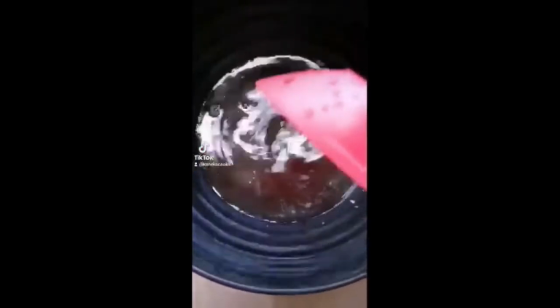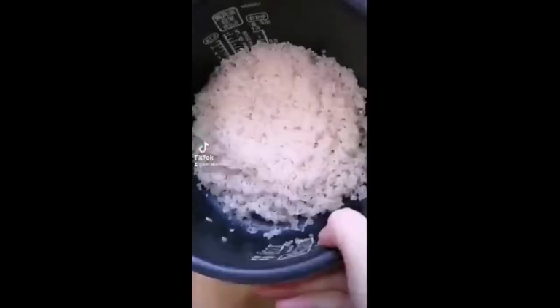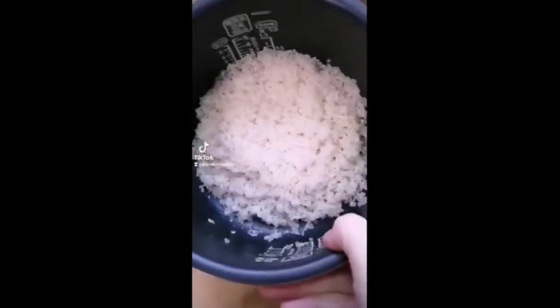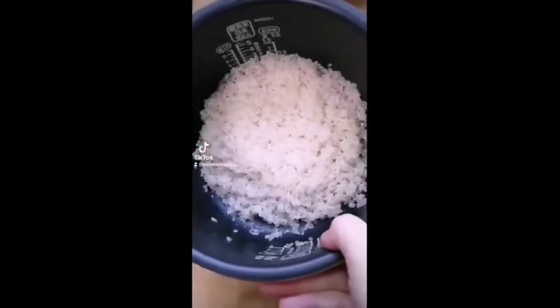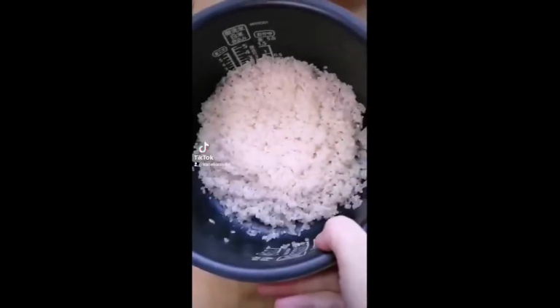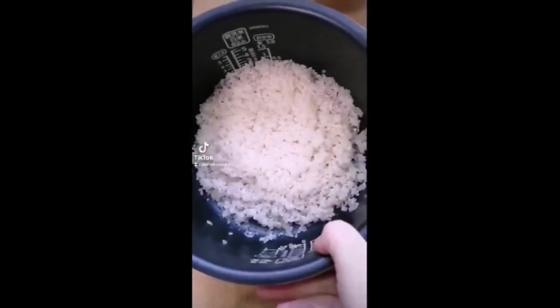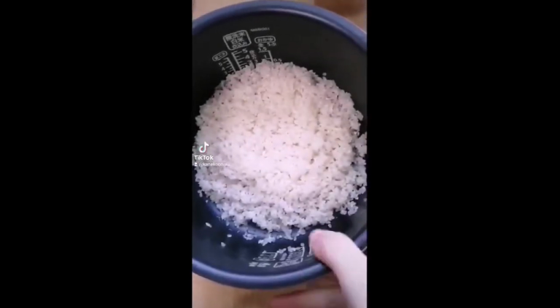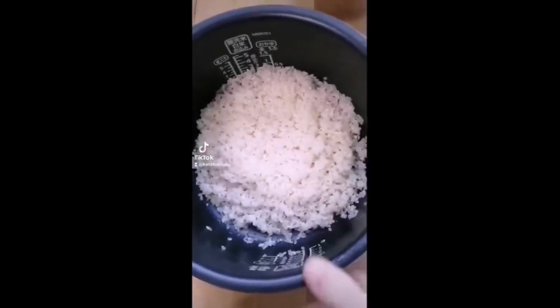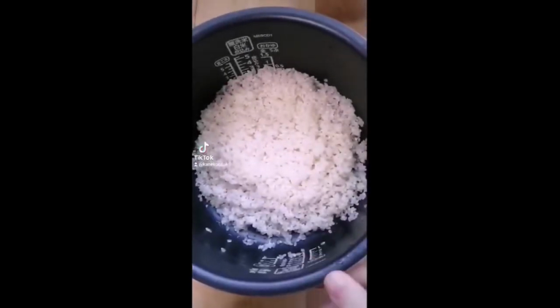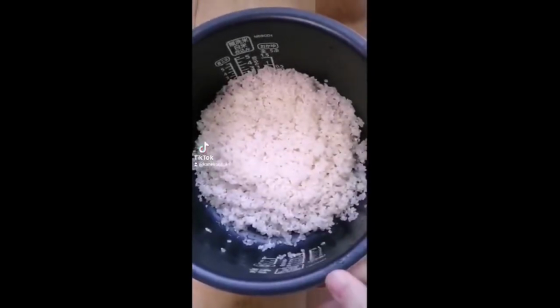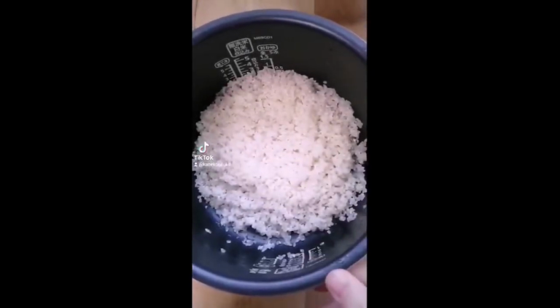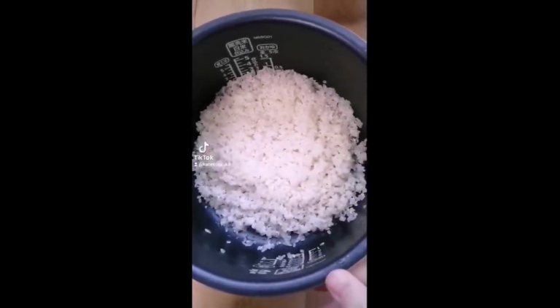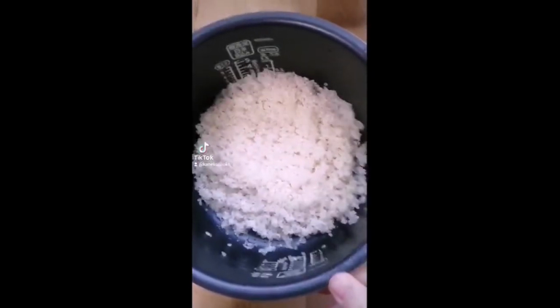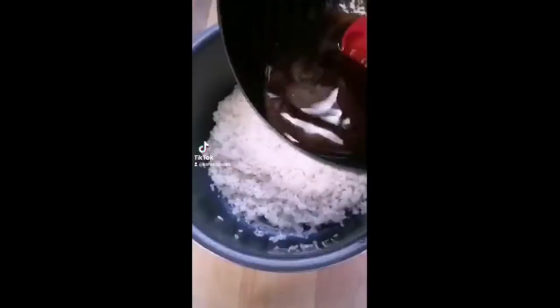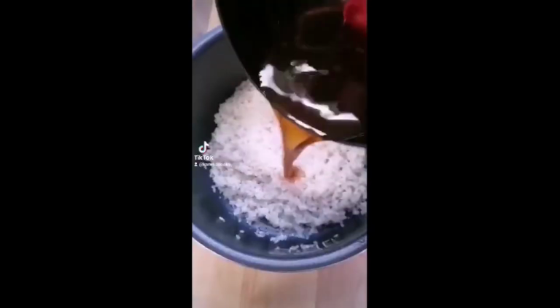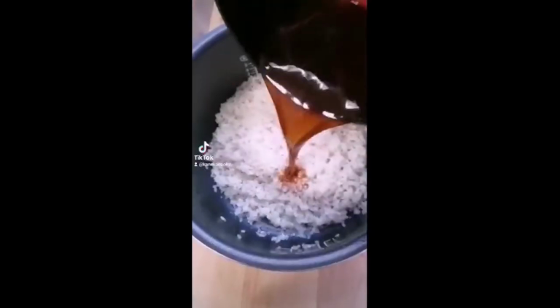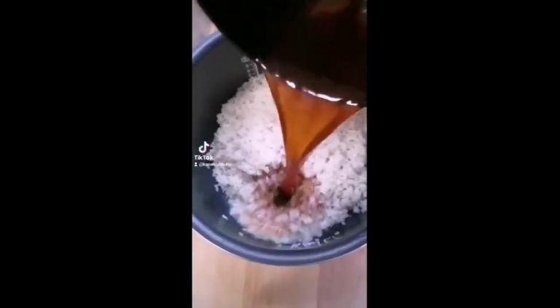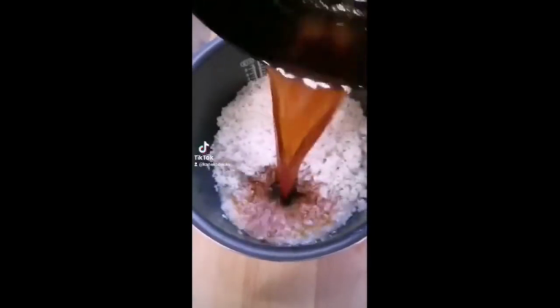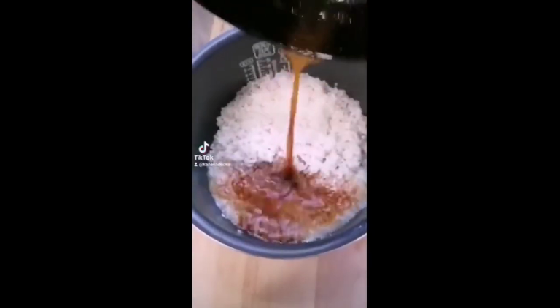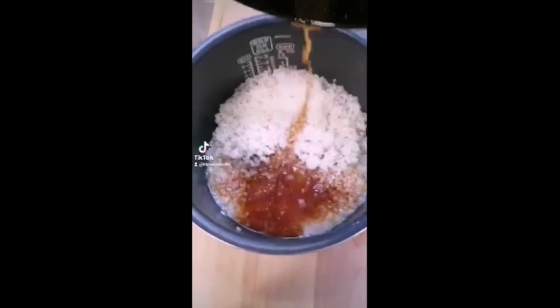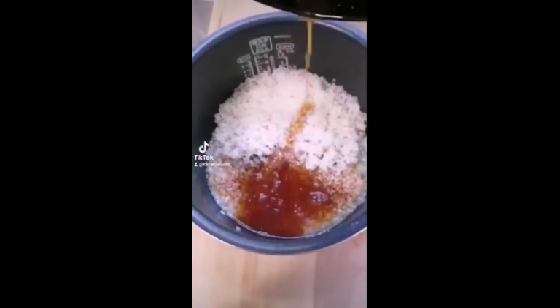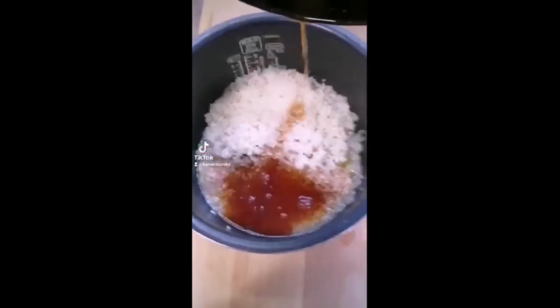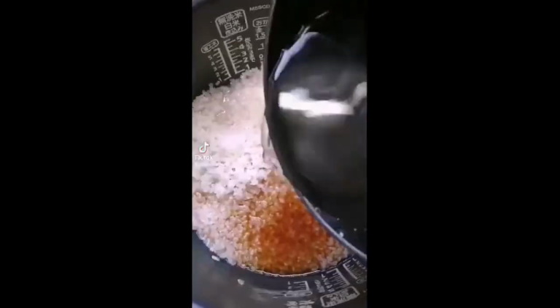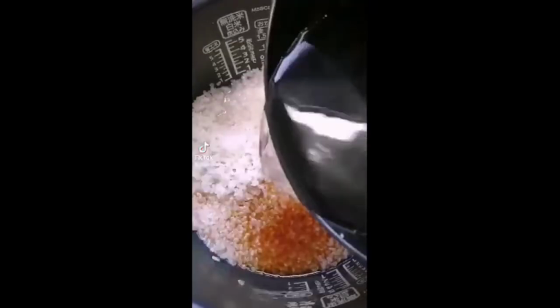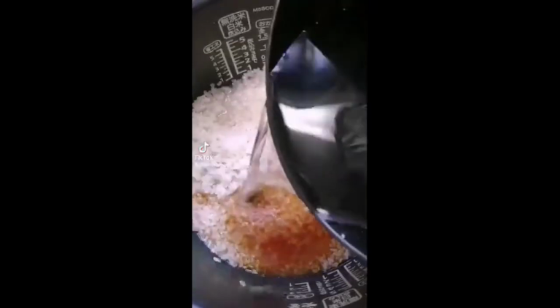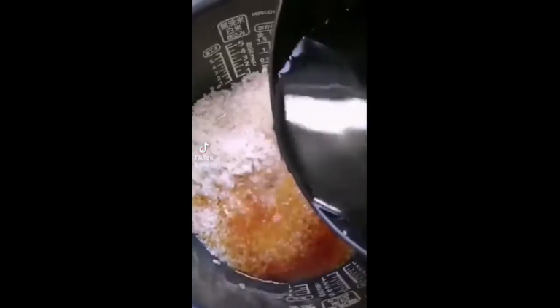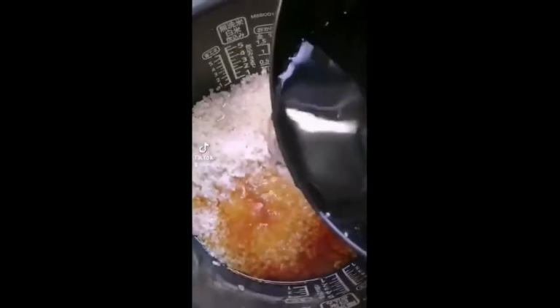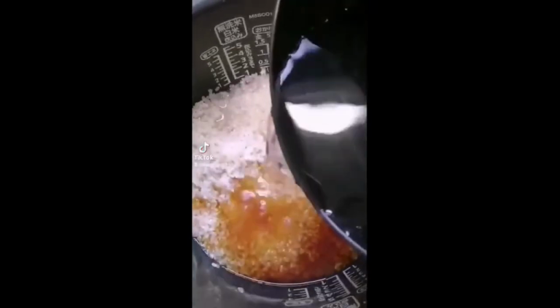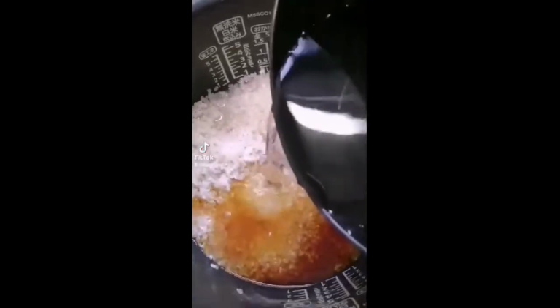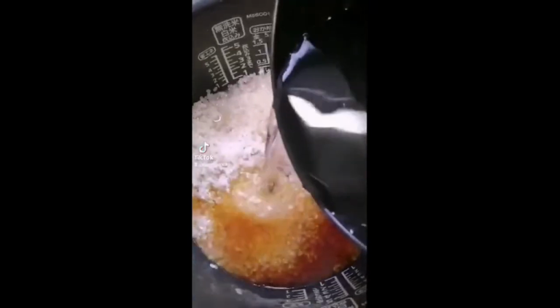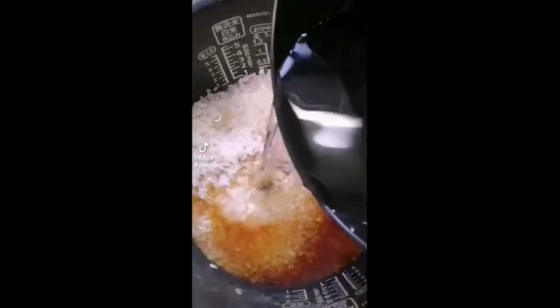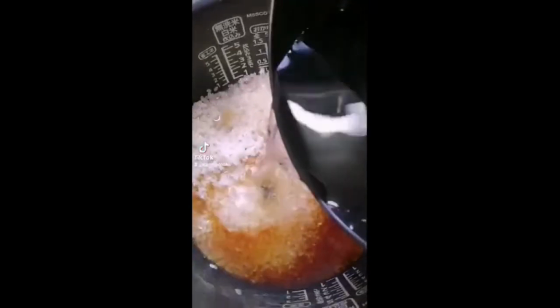Add two cups of washed rice to your rice cooker. Add the sauce you made, then add water up to the two cup line.